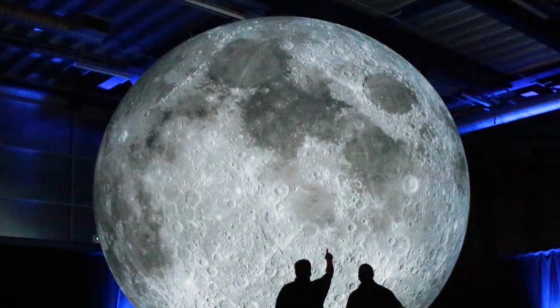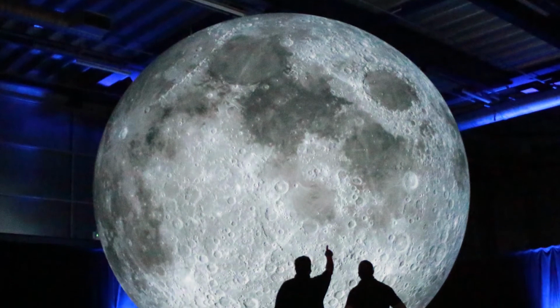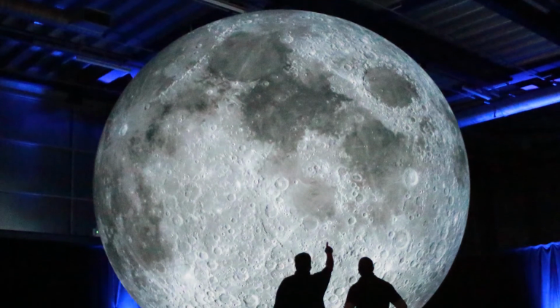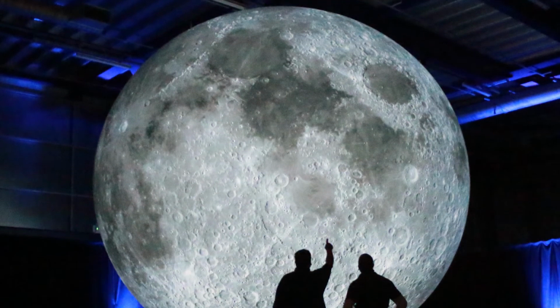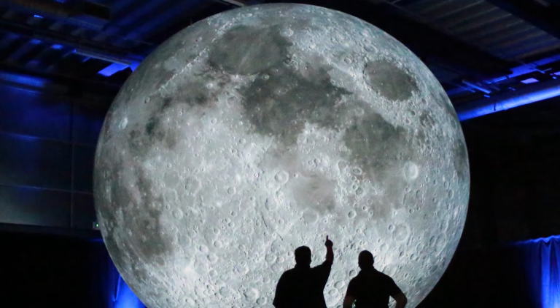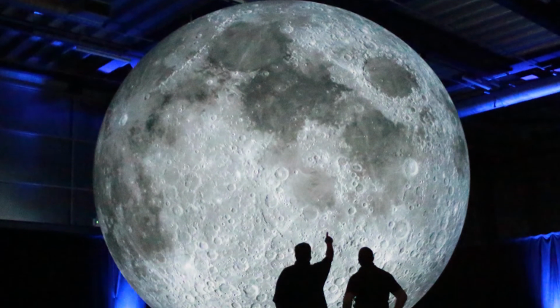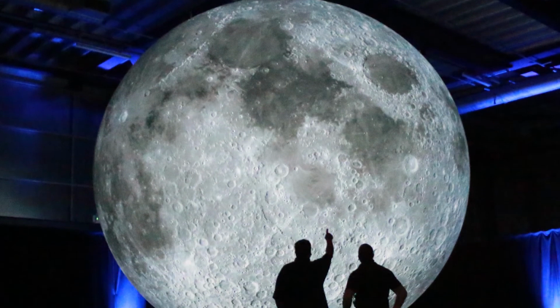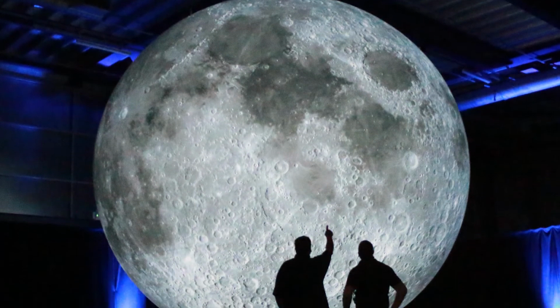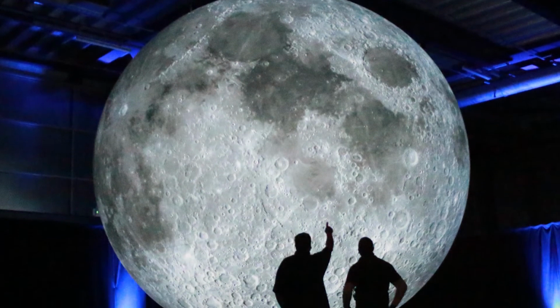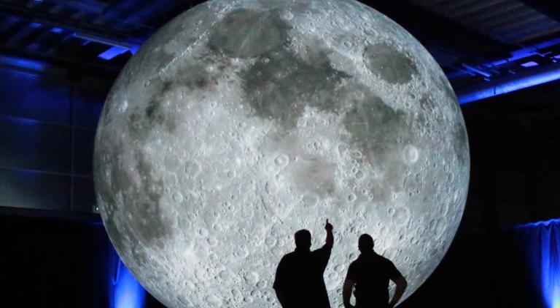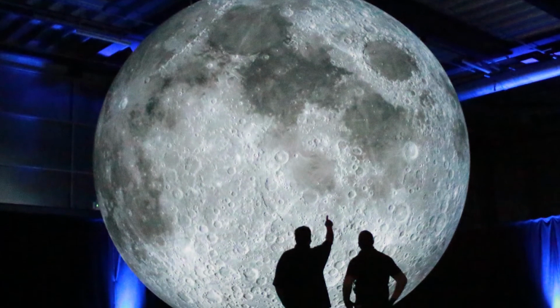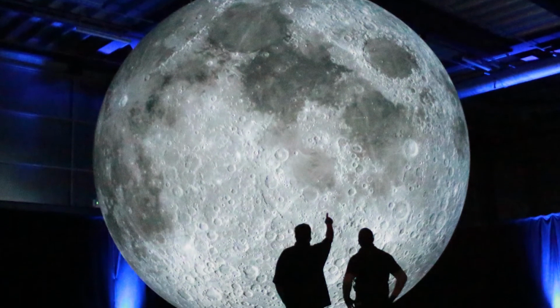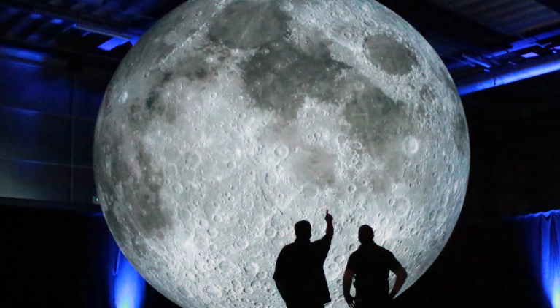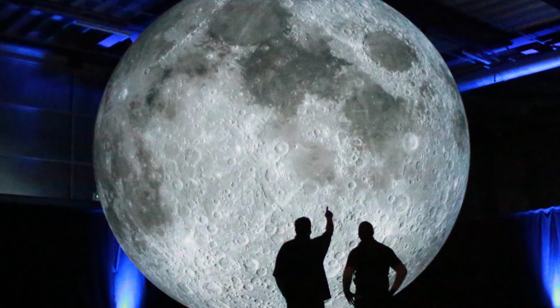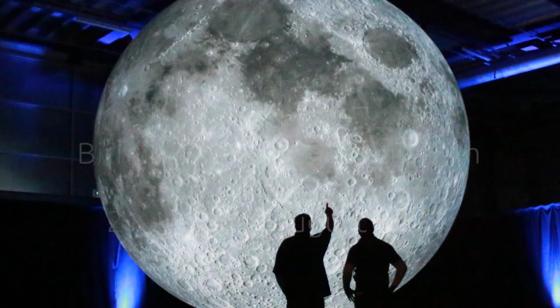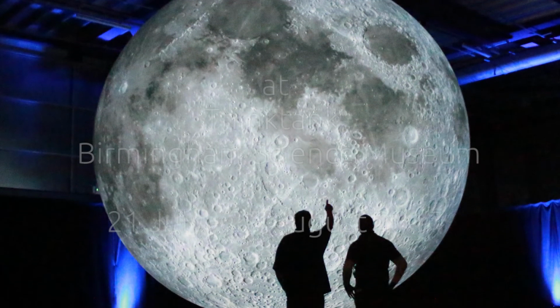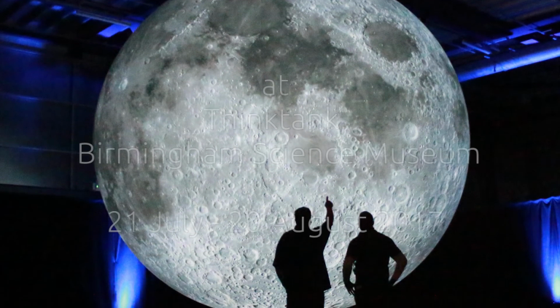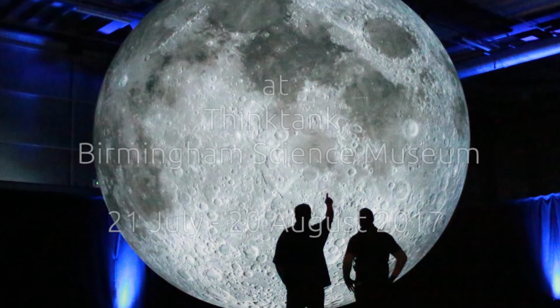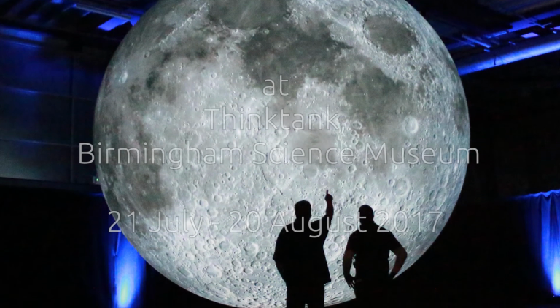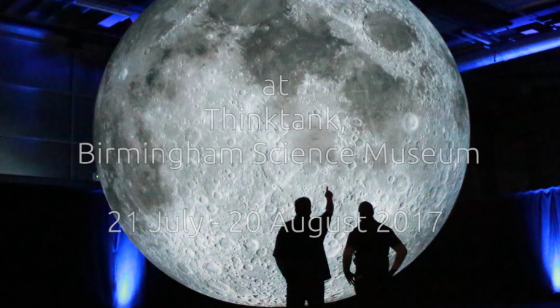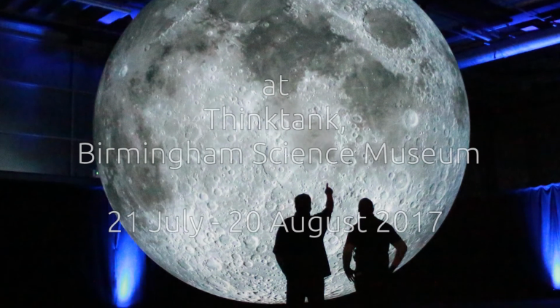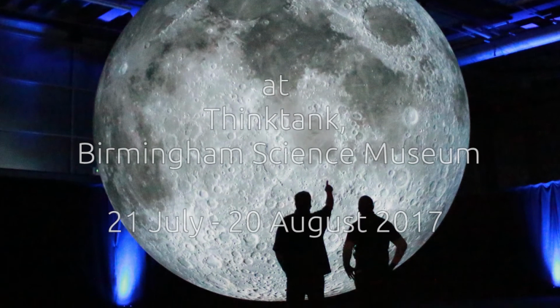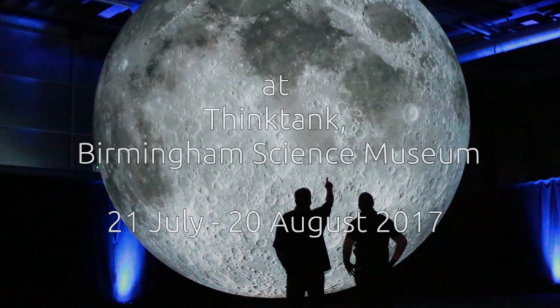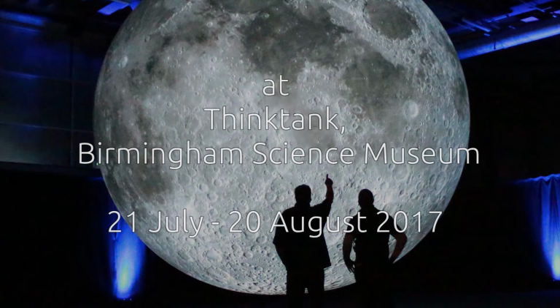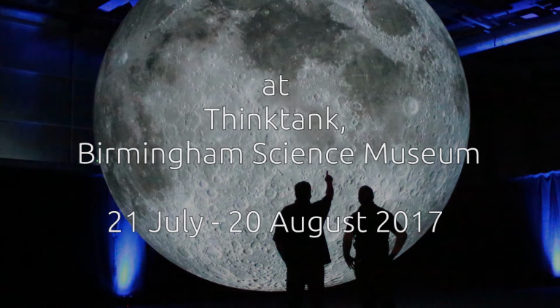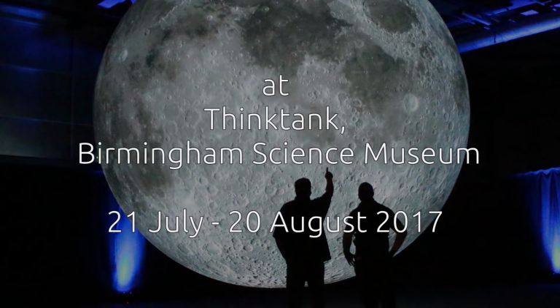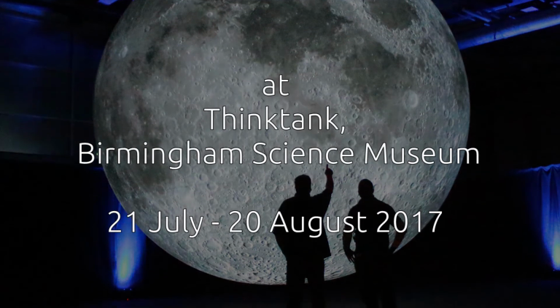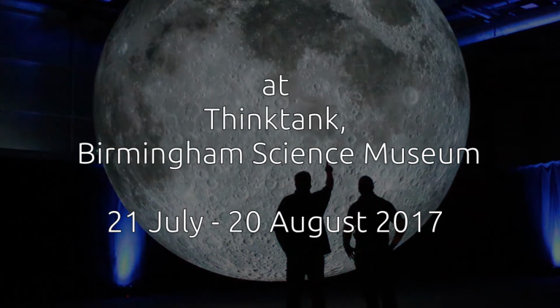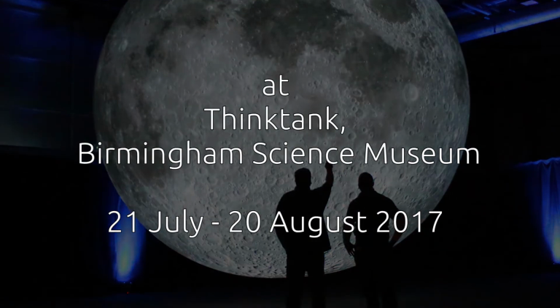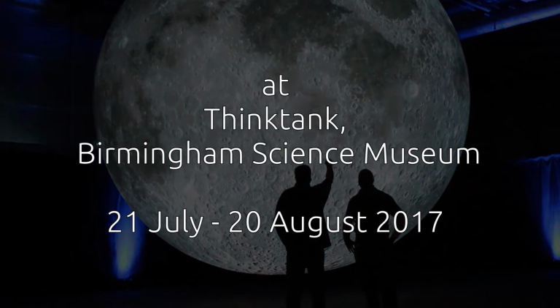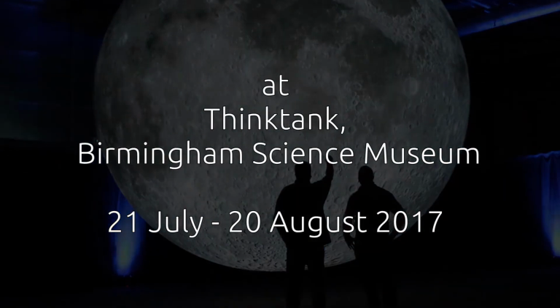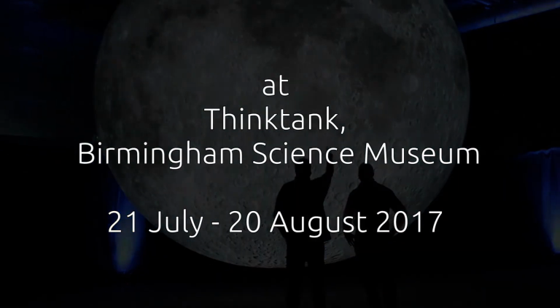I'll be here at the Think Tank until the 20th of August. Thank you.